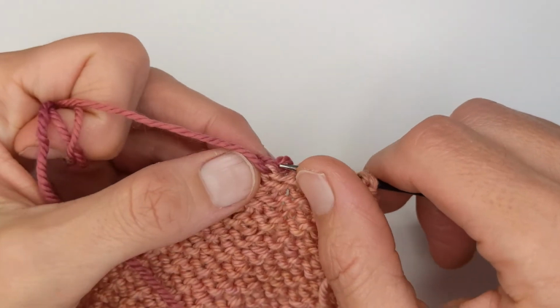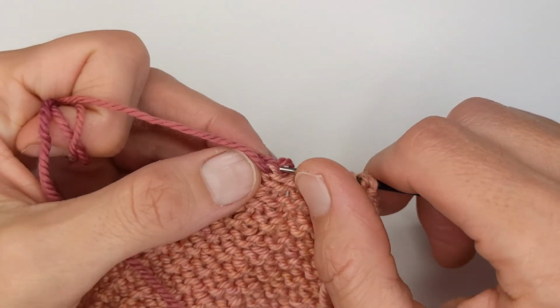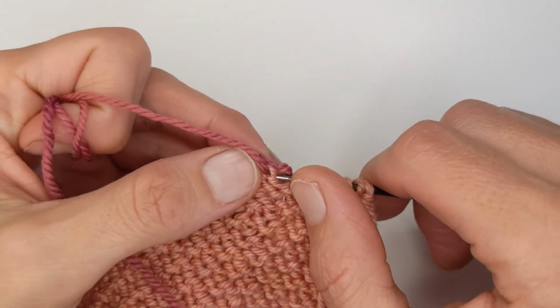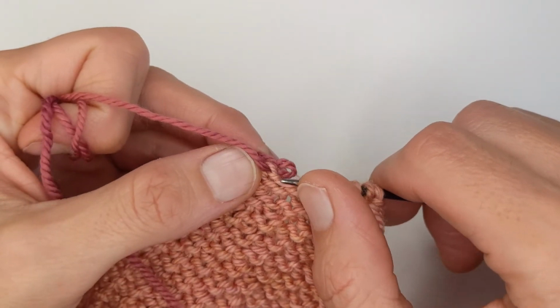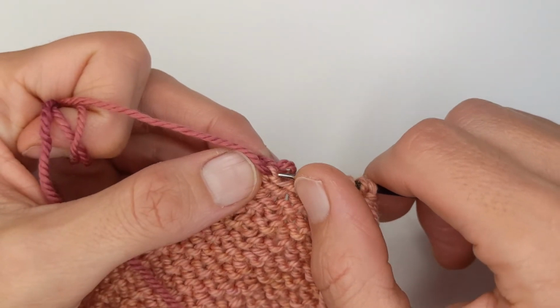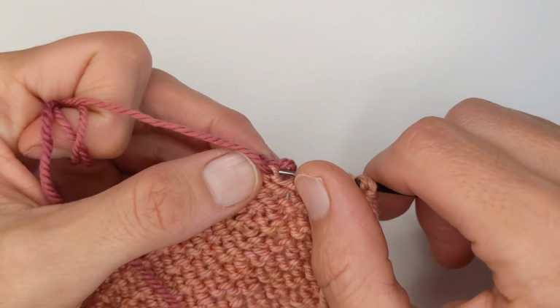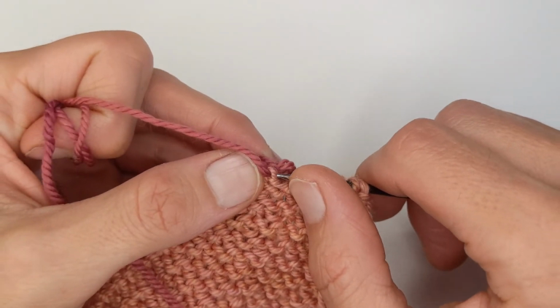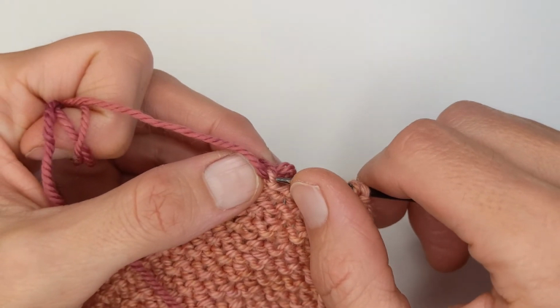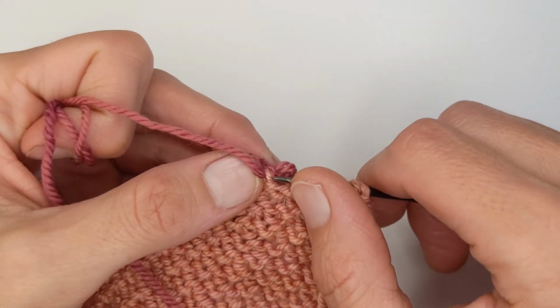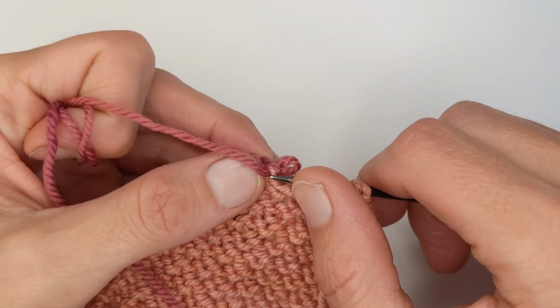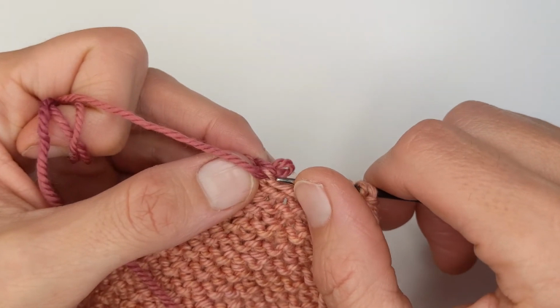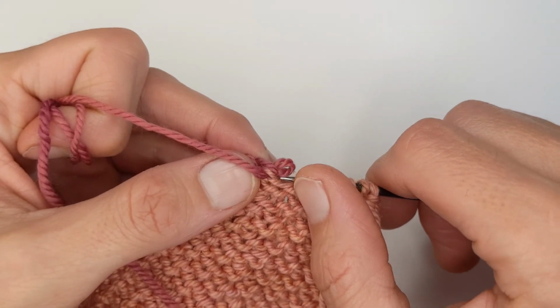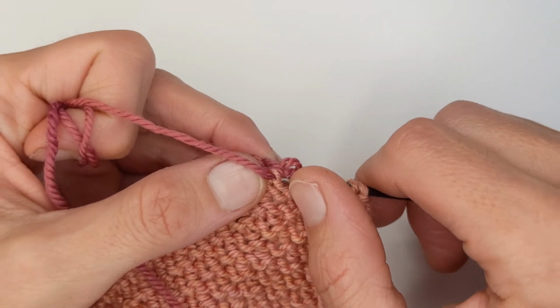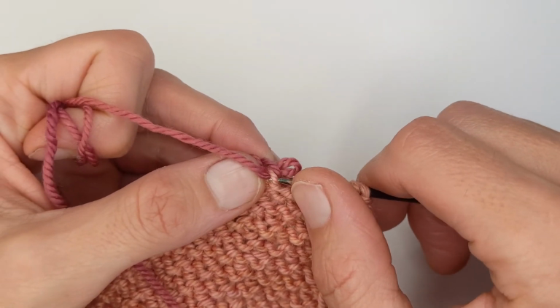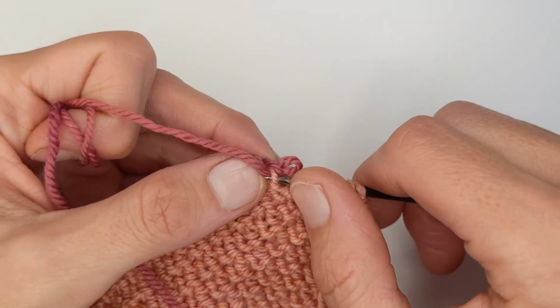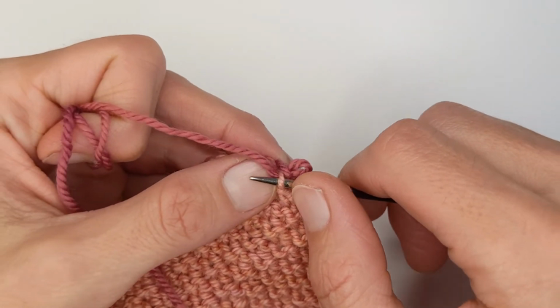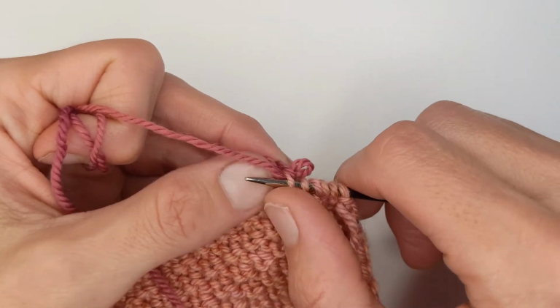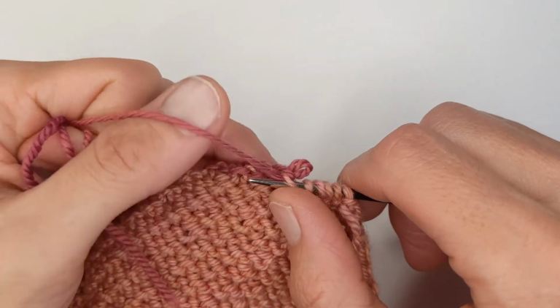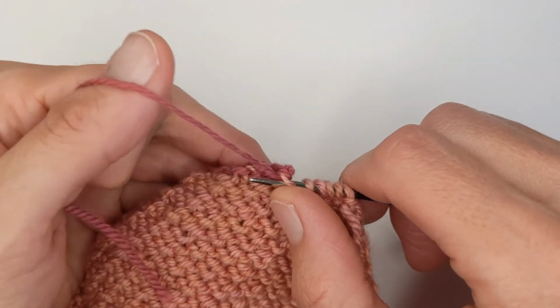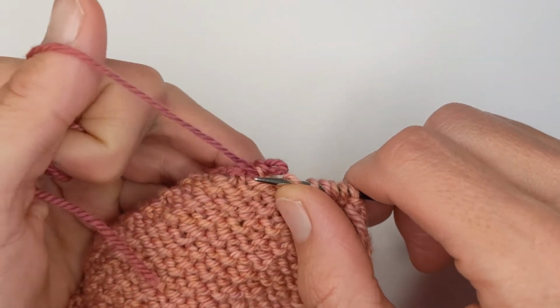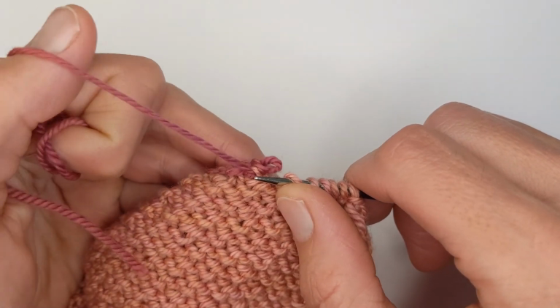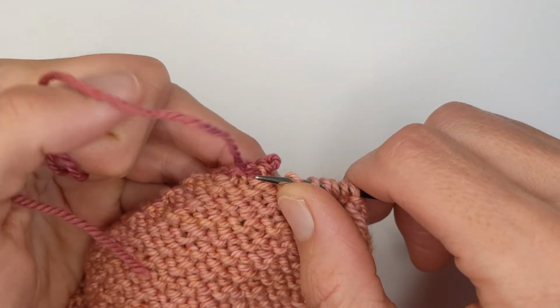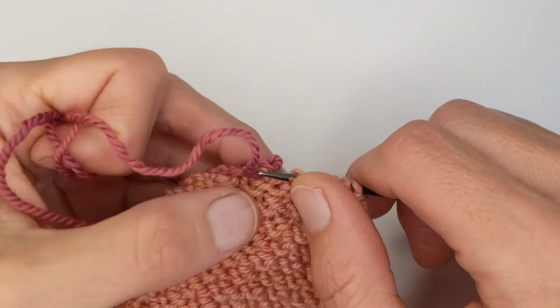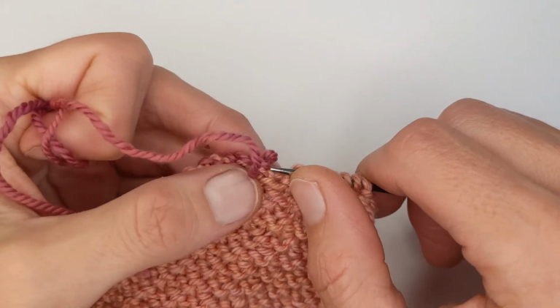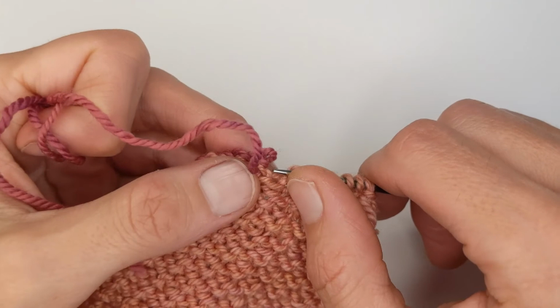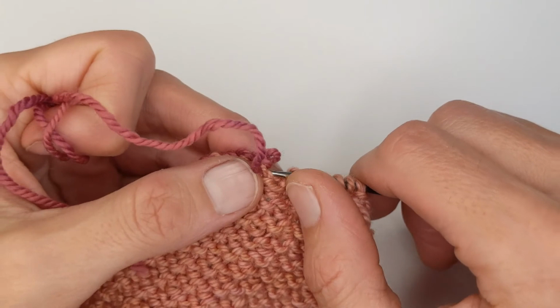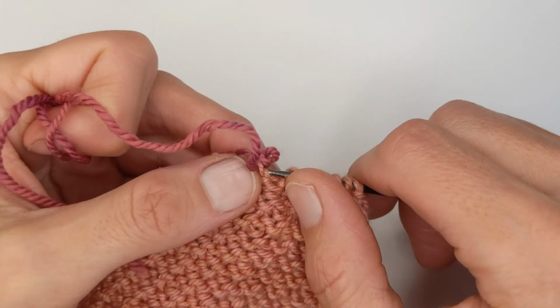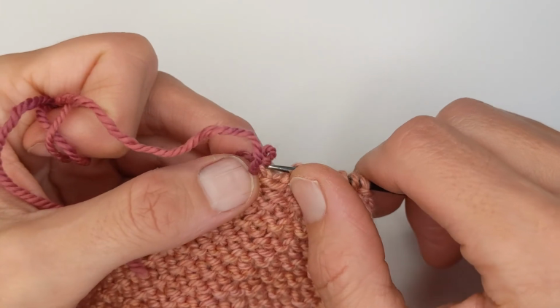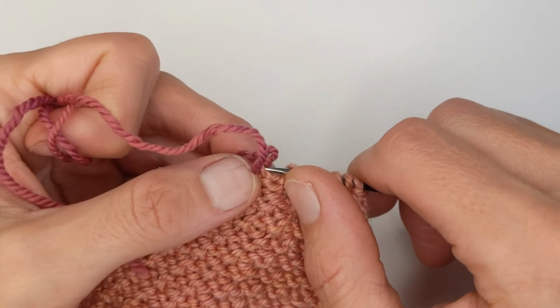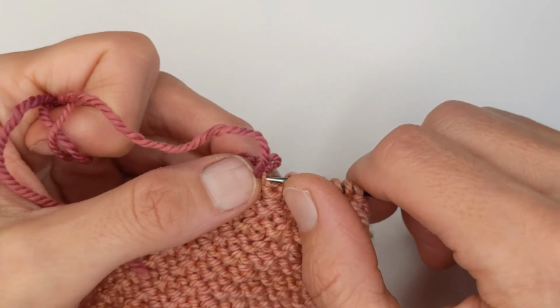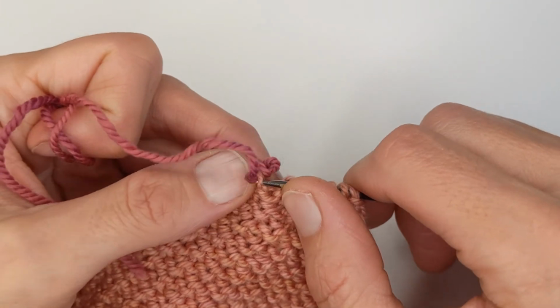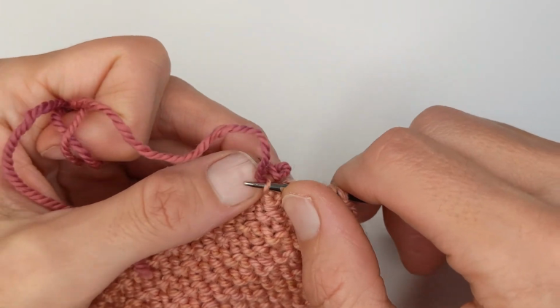So you can just get all these stitches back on the needle and then we can start the kitchener.